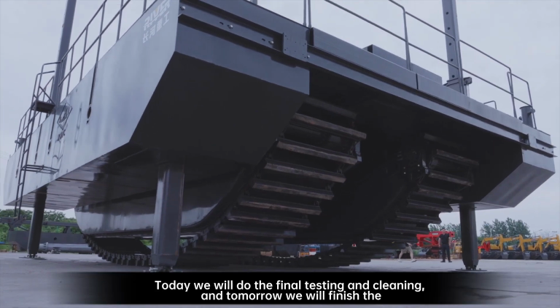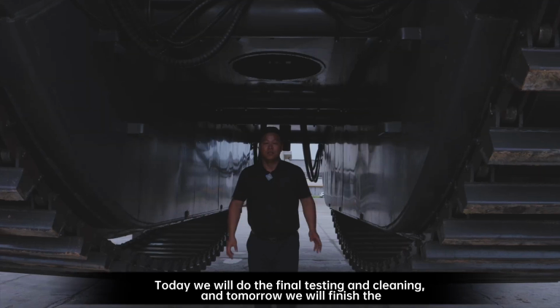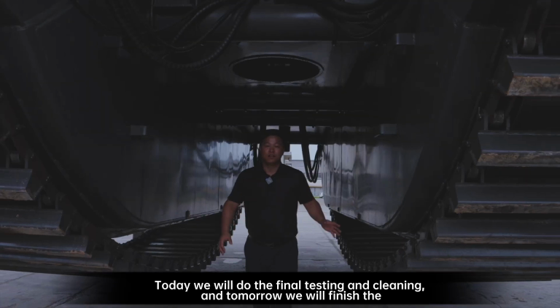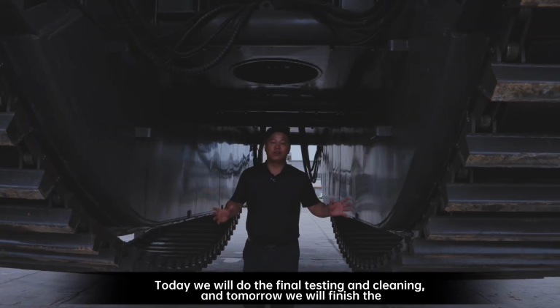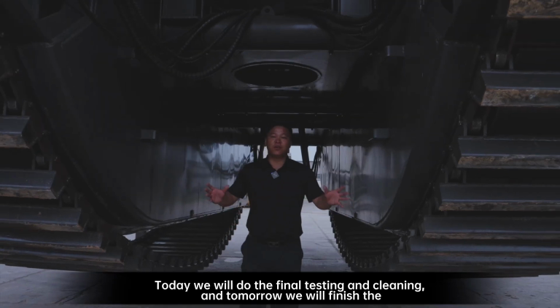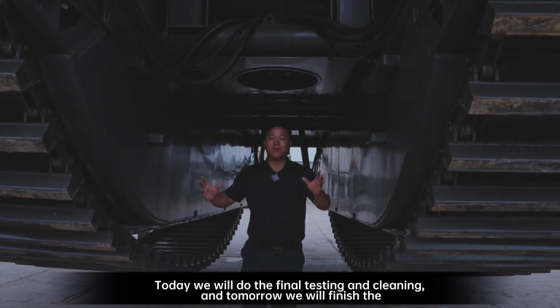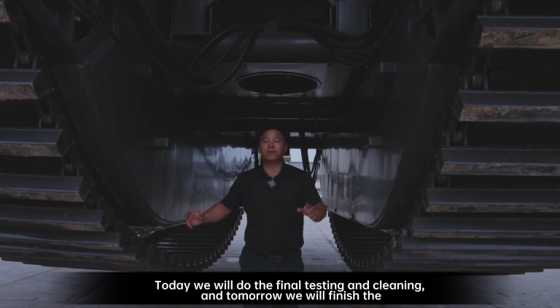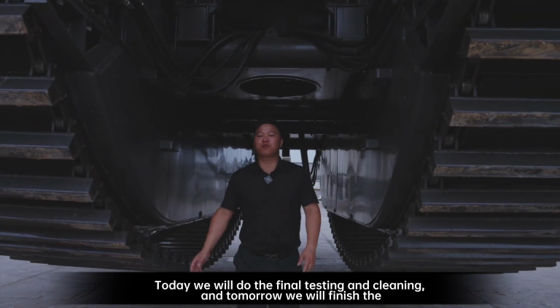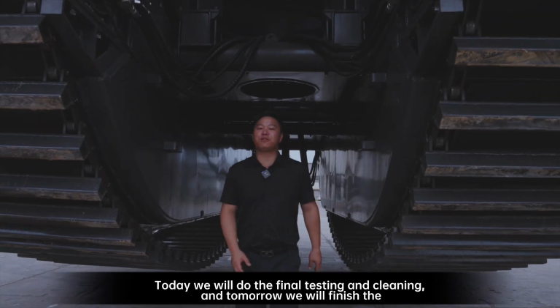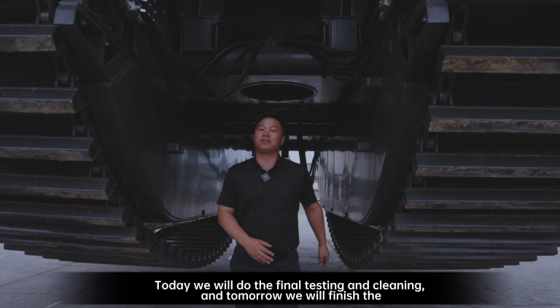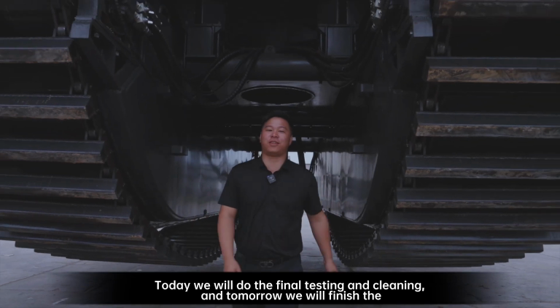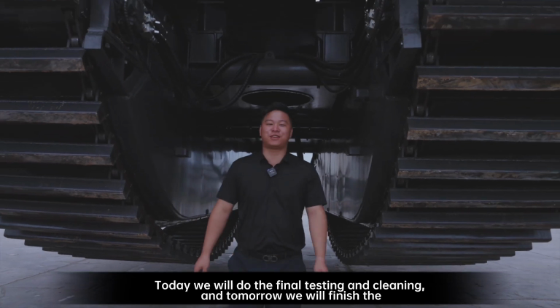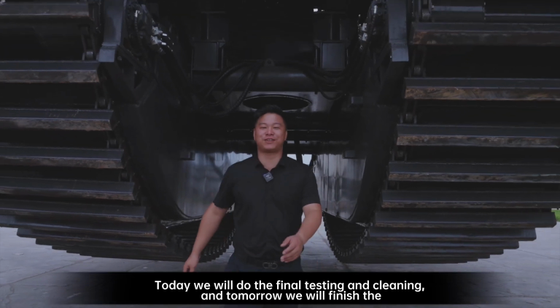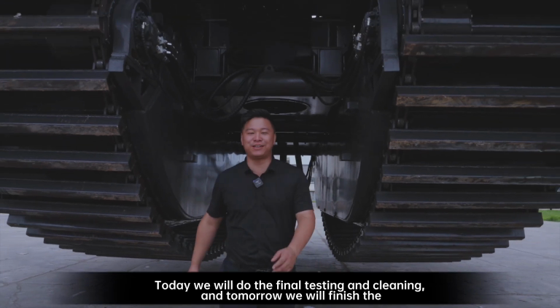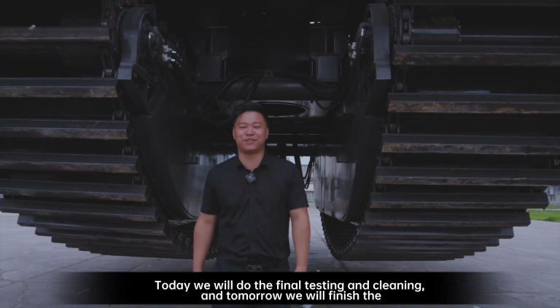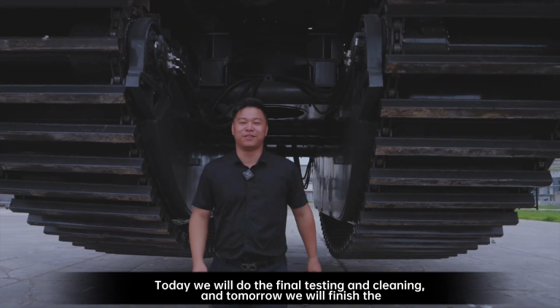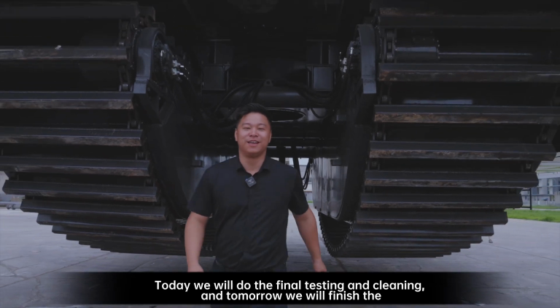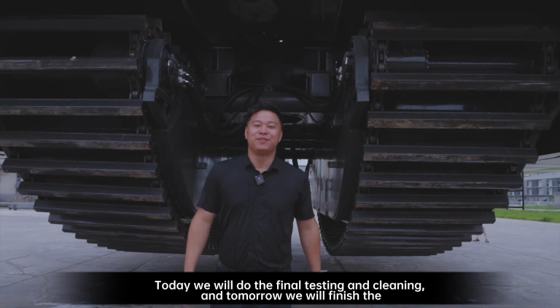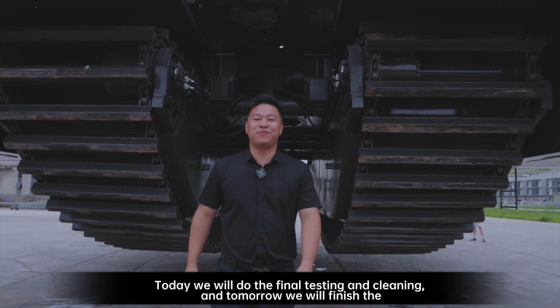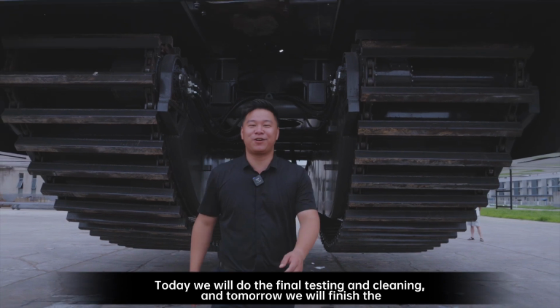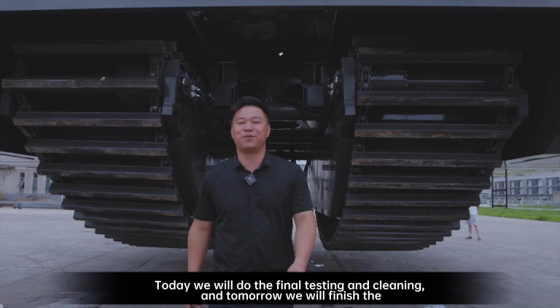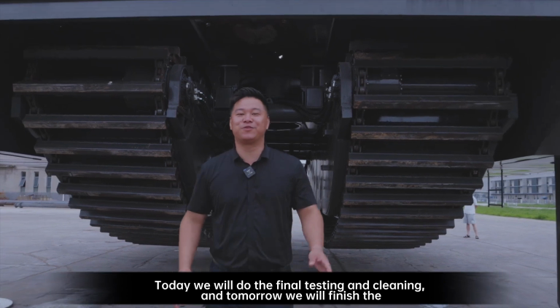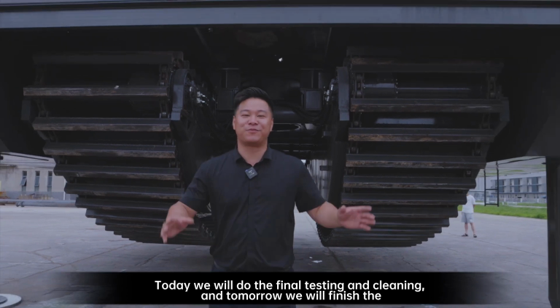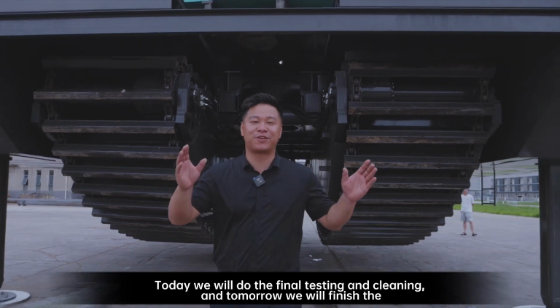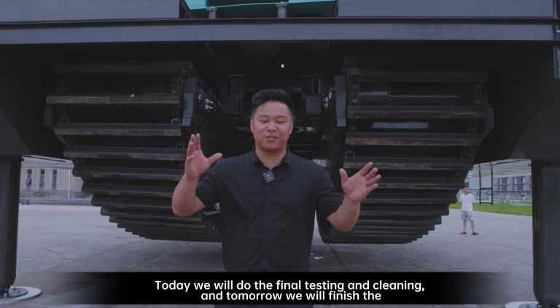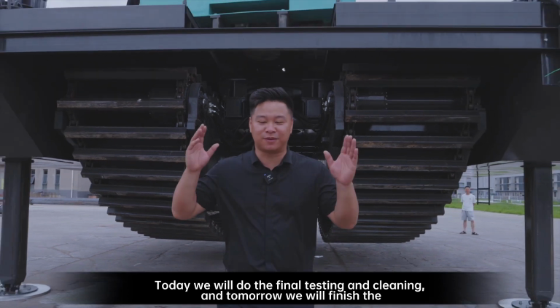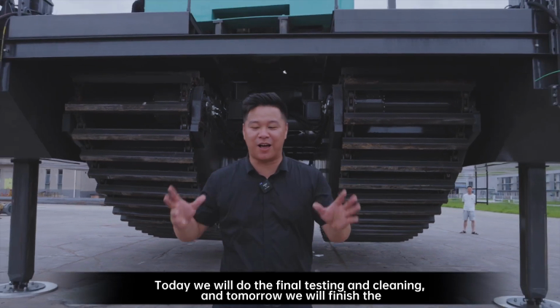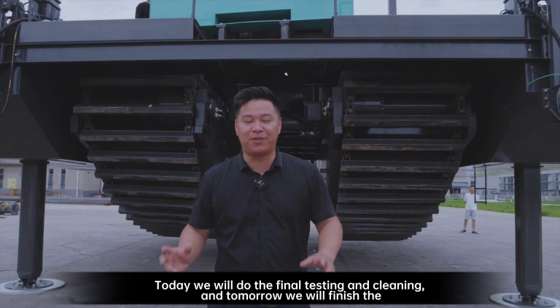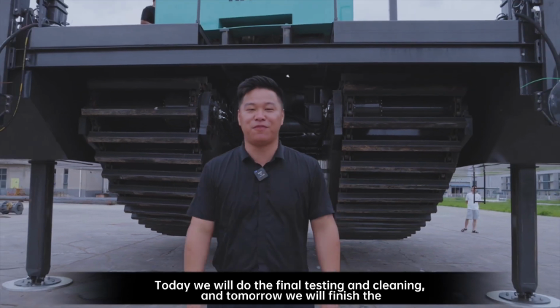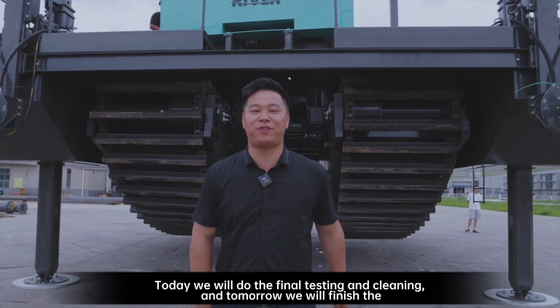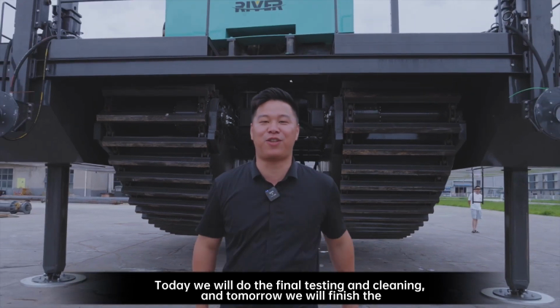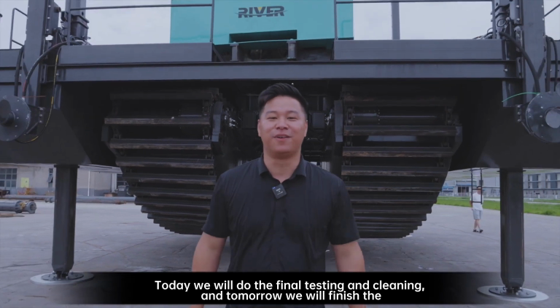Today we will do the final testing and cleaning, and tomorrow we will finish the packaging for shipment.